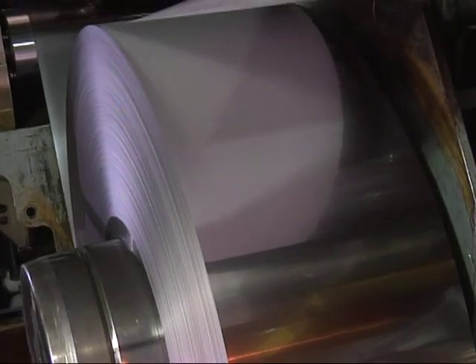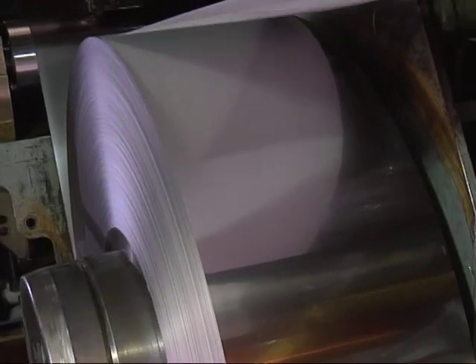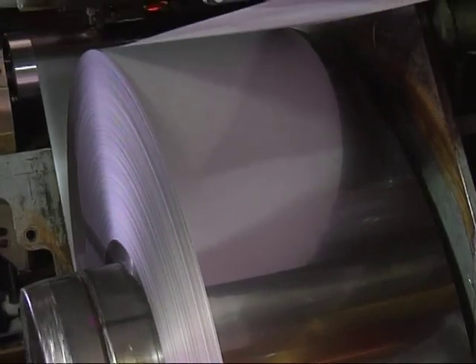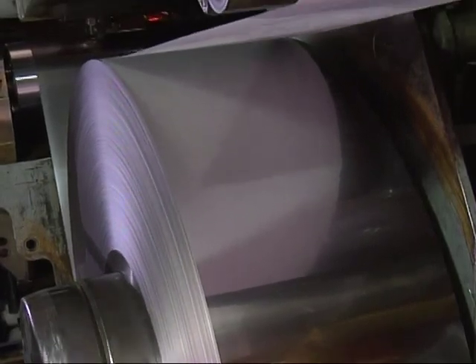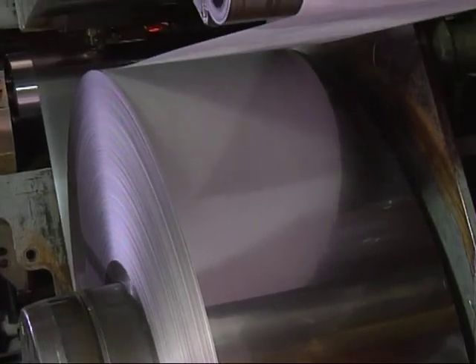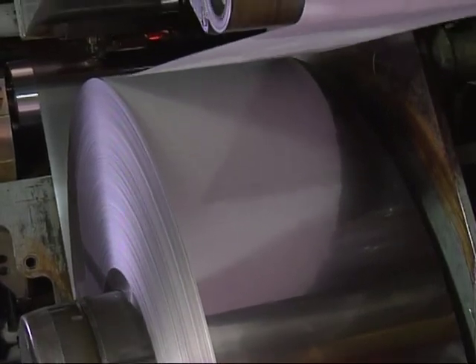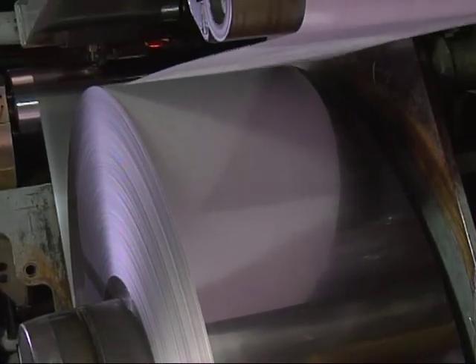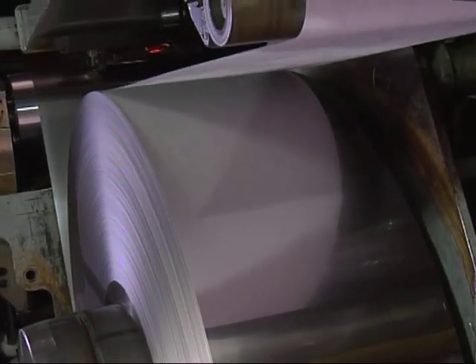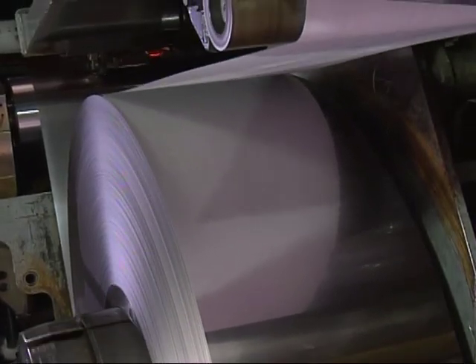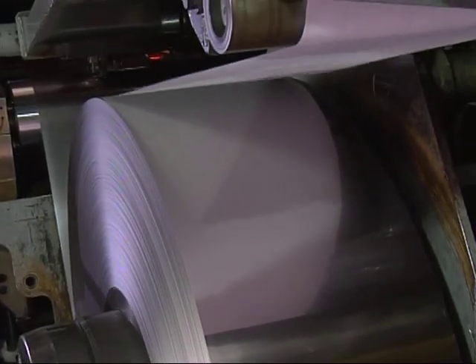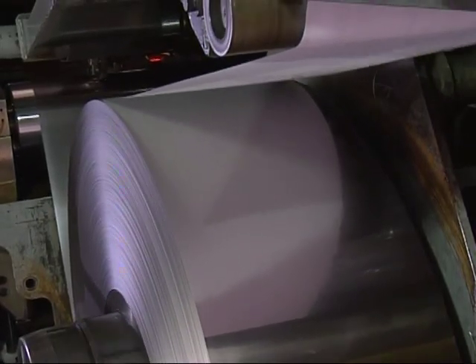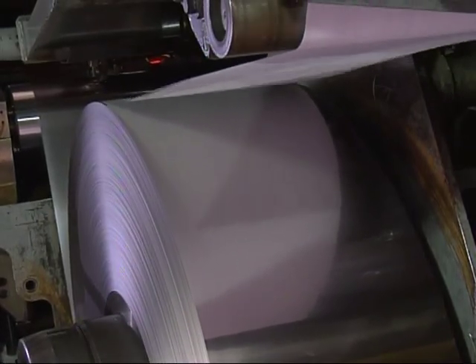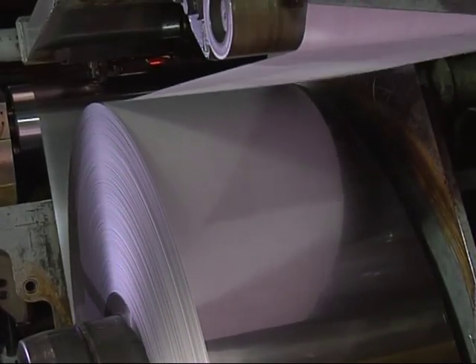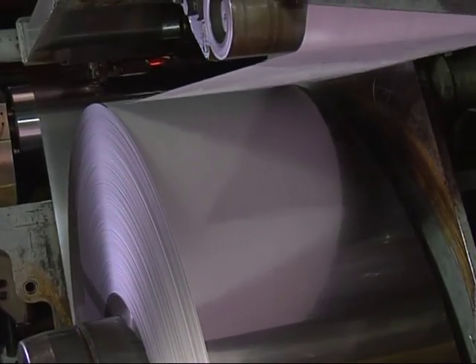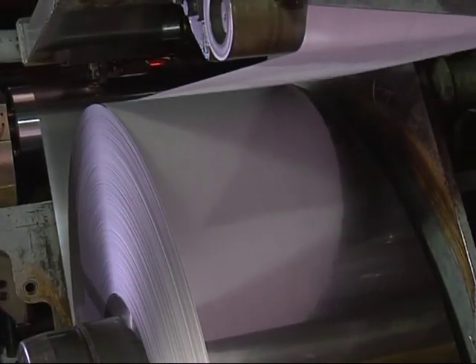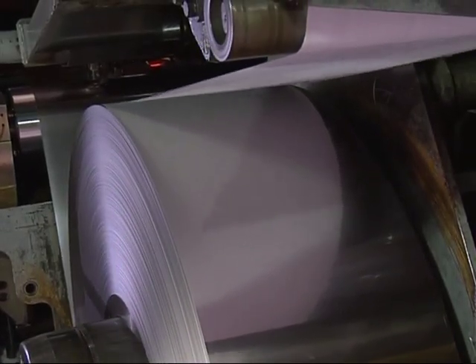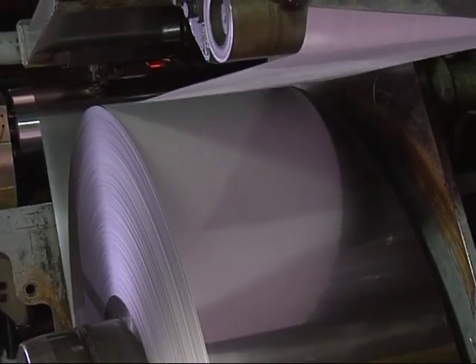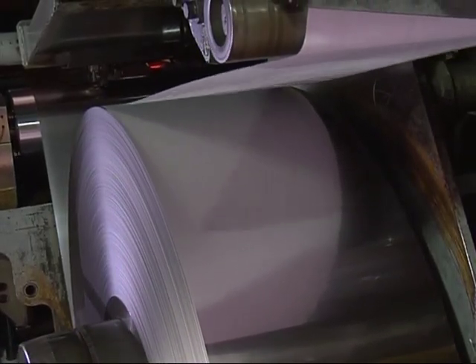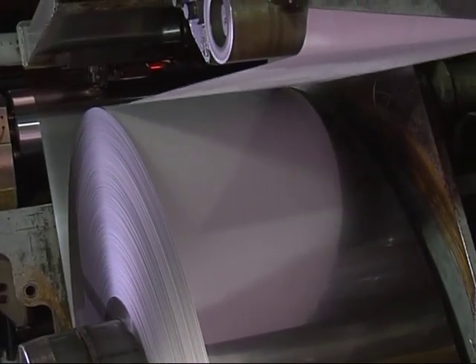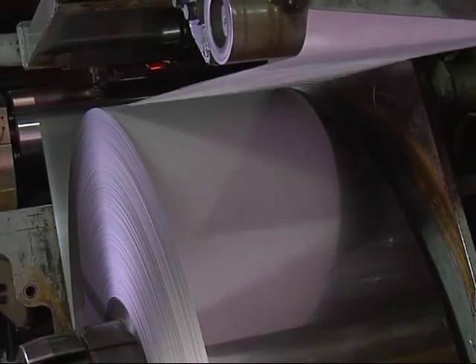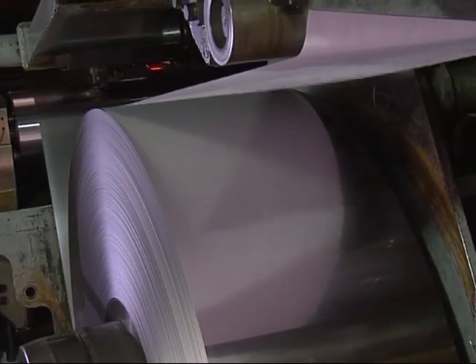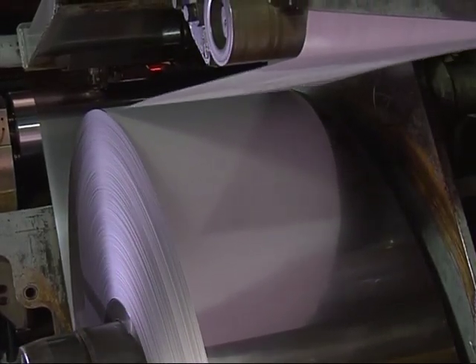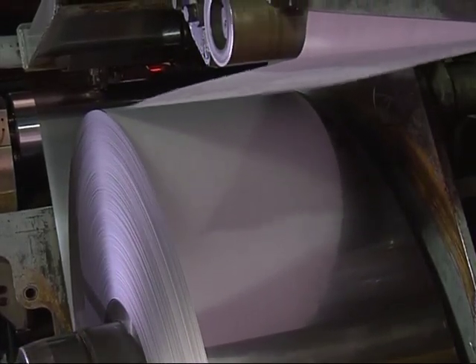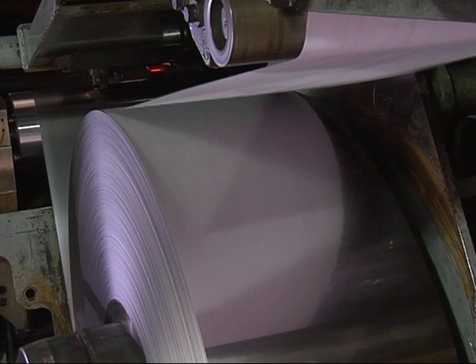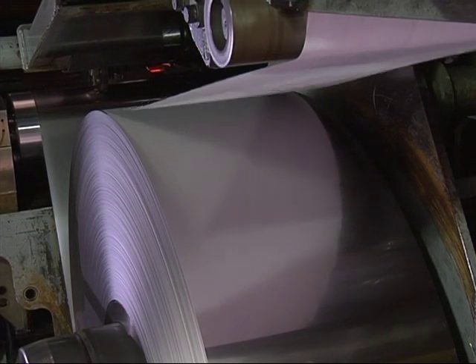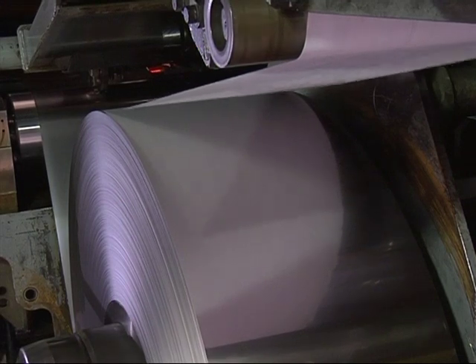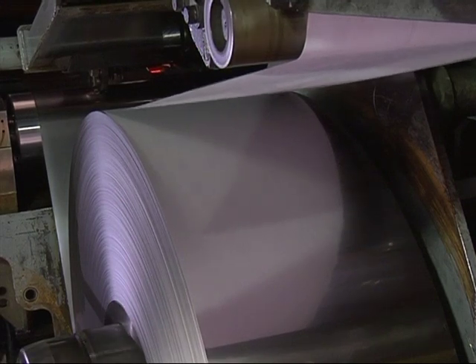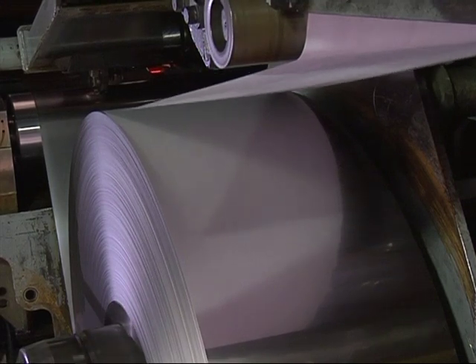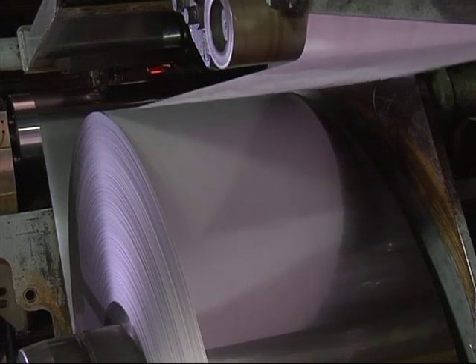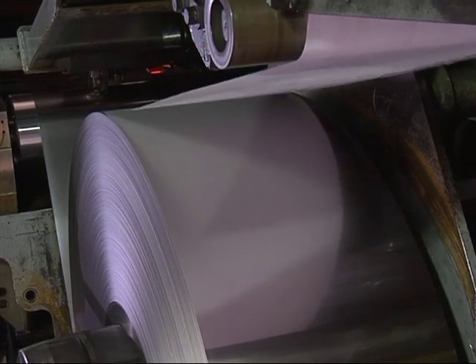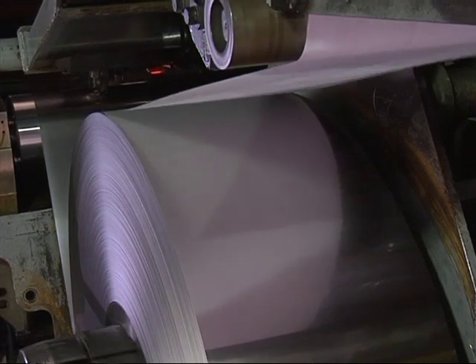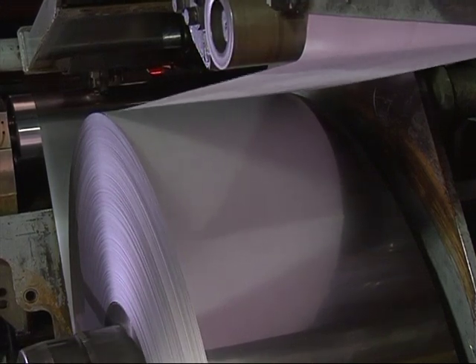This extremely thin steel strip product is mainly used in electronic machine parts manufacturing.